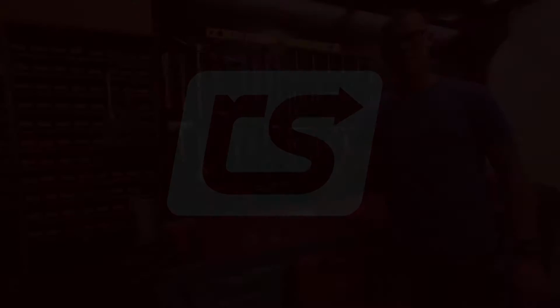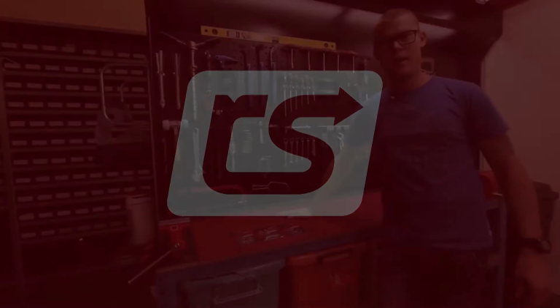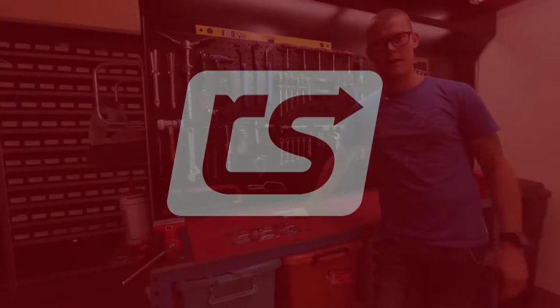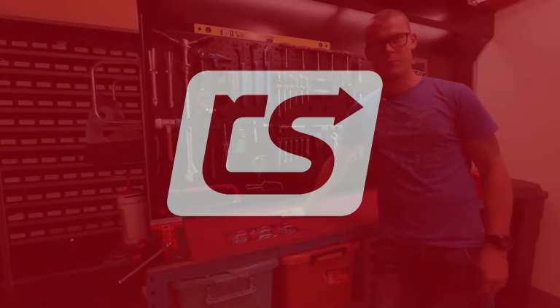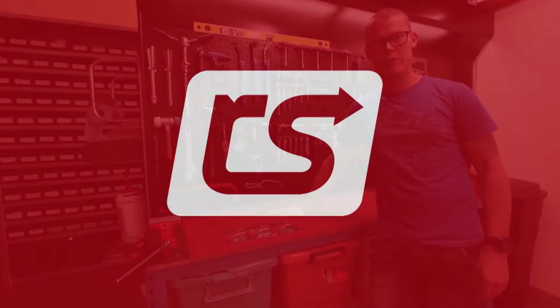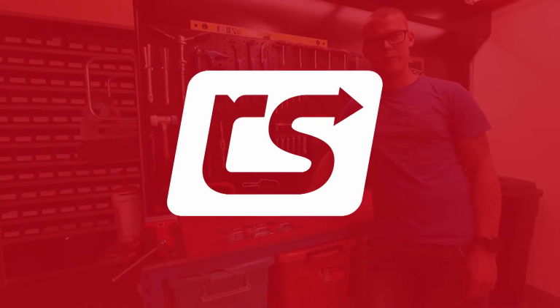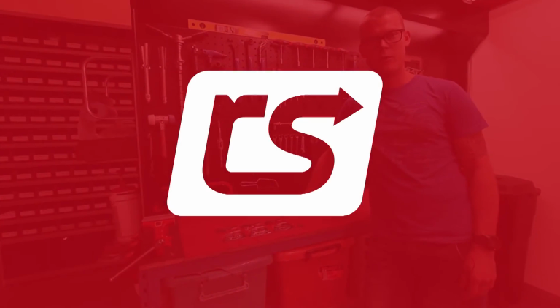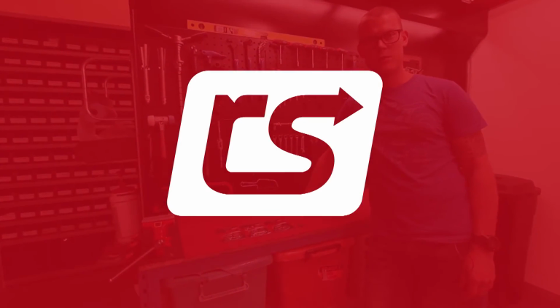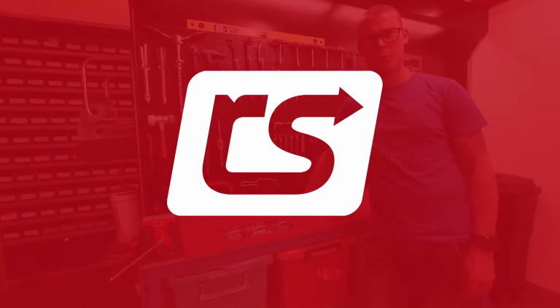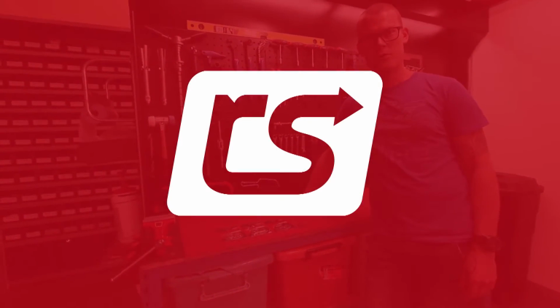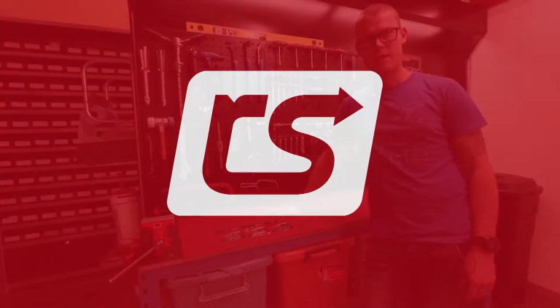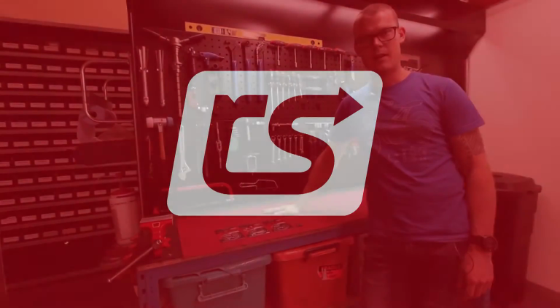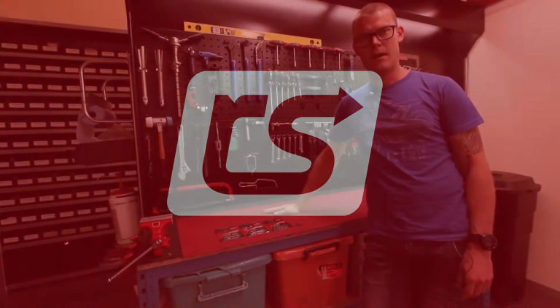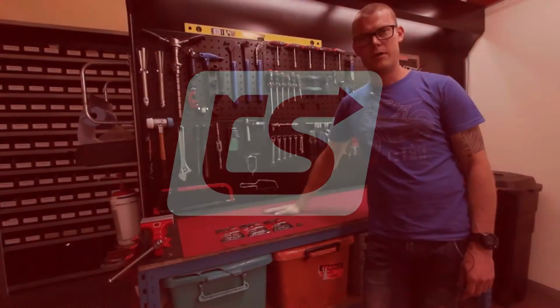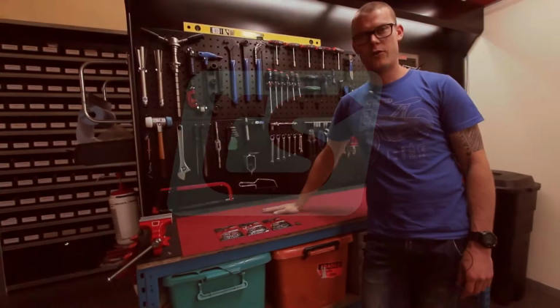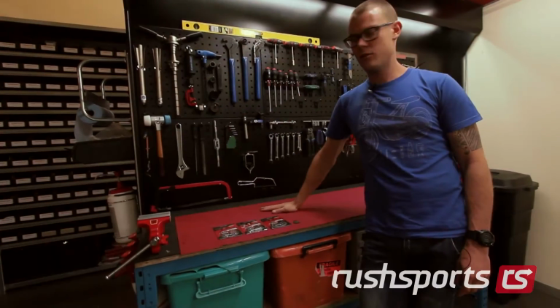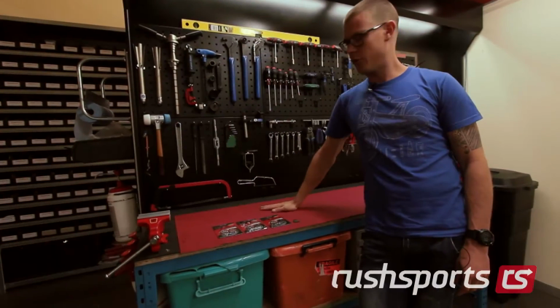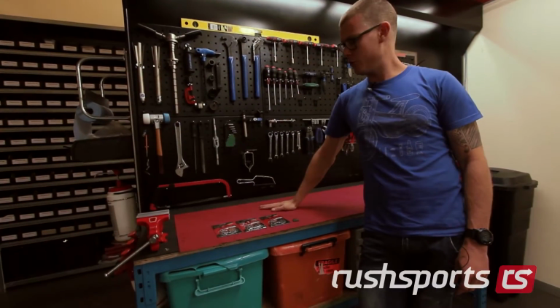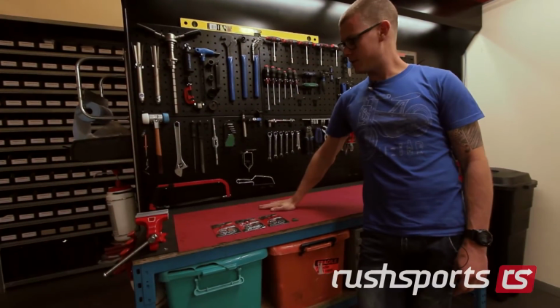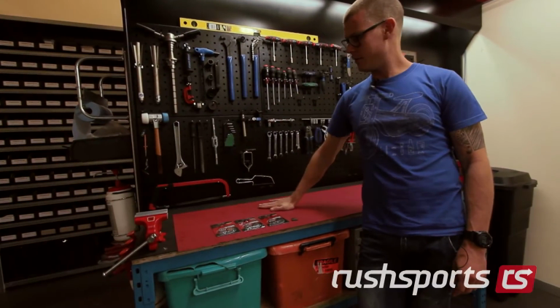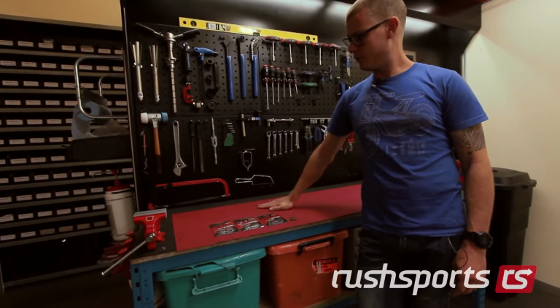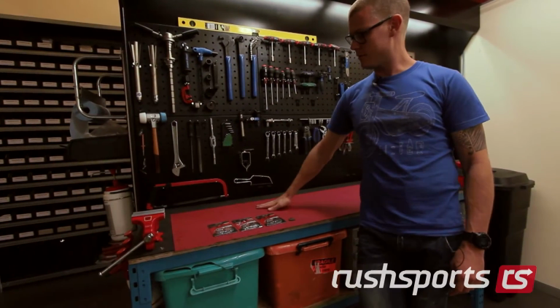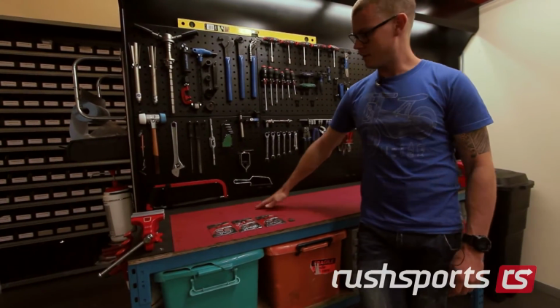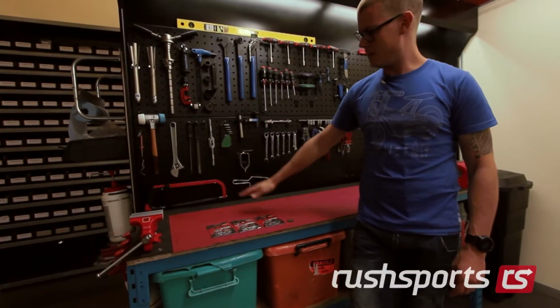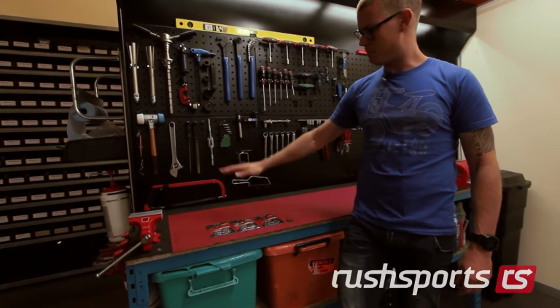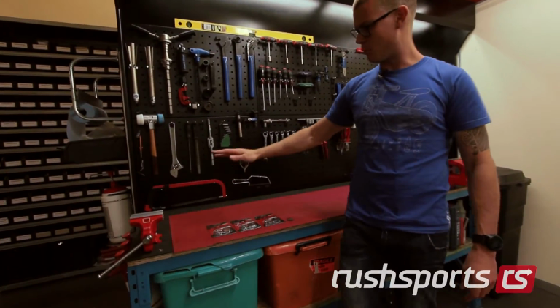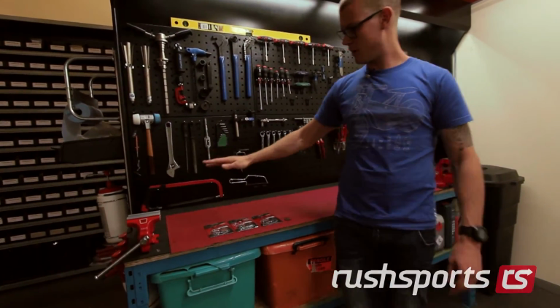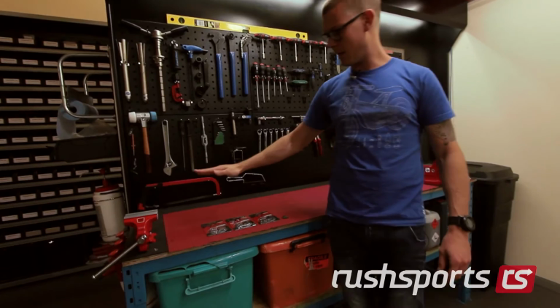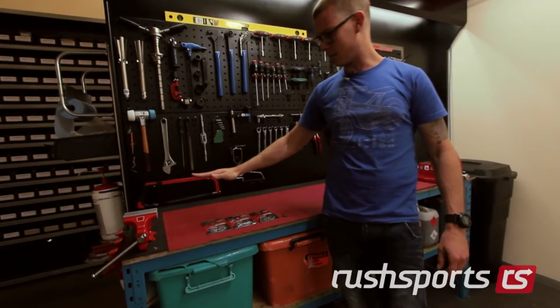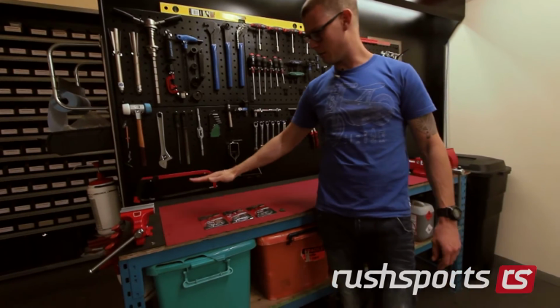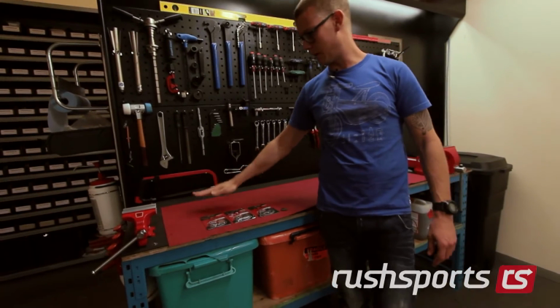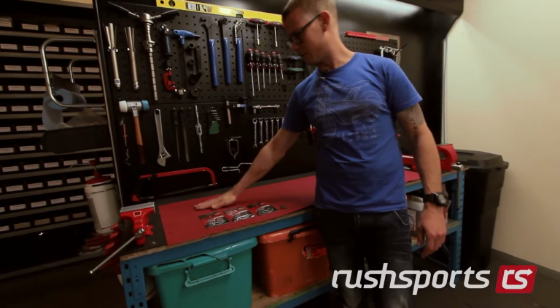Hey, I'm Andre from Rush Sports, and I'm going to run you through the difference in brake pad compounds.